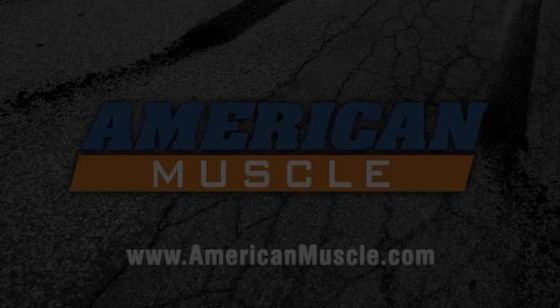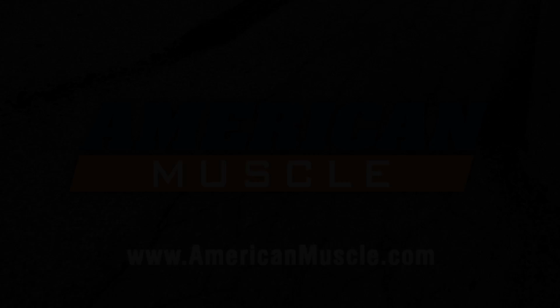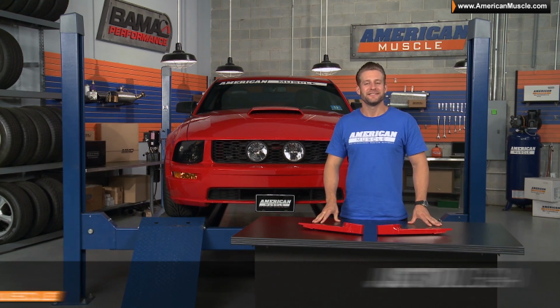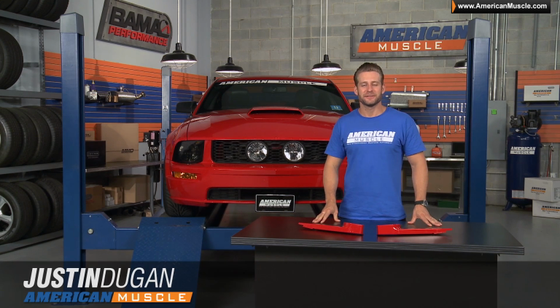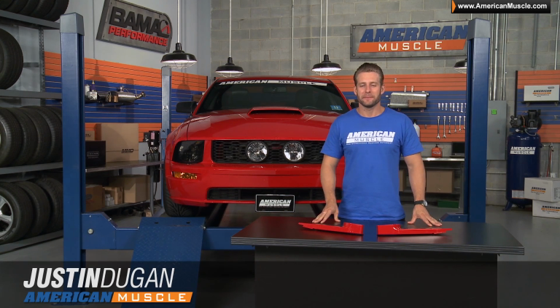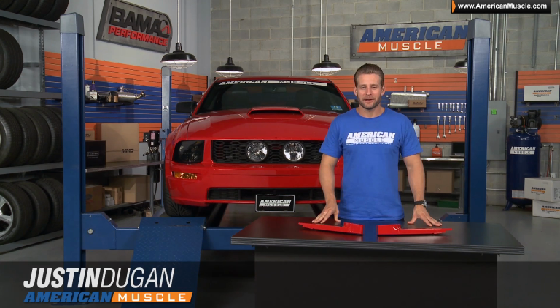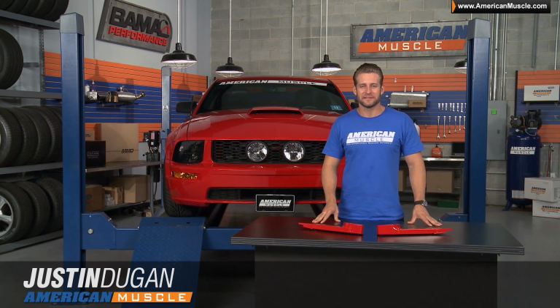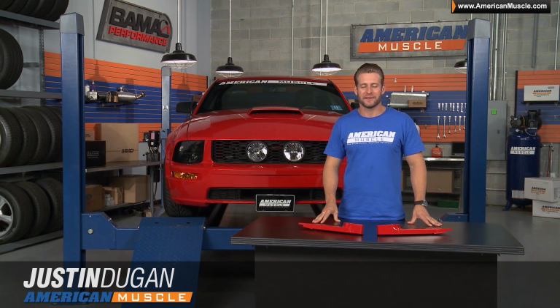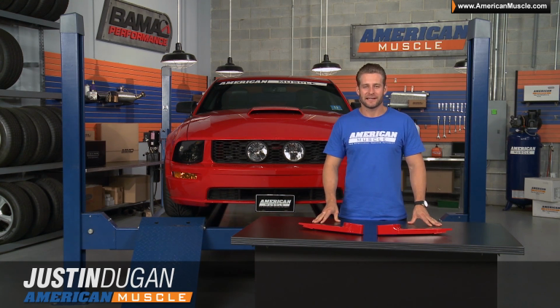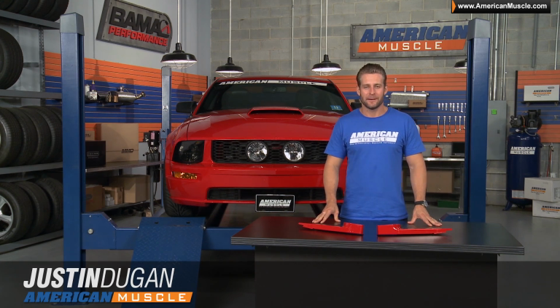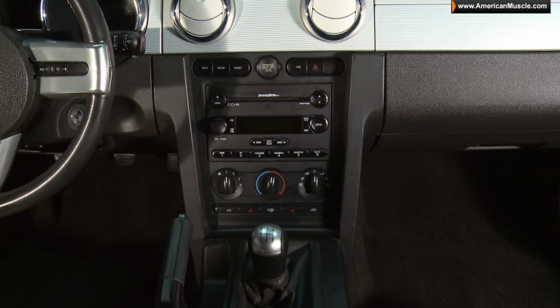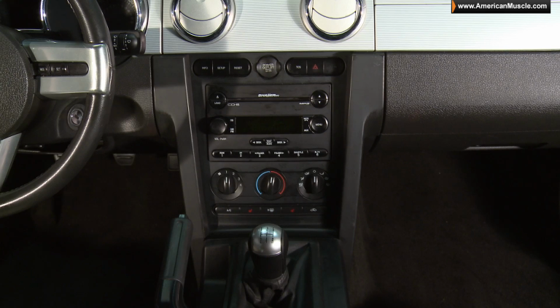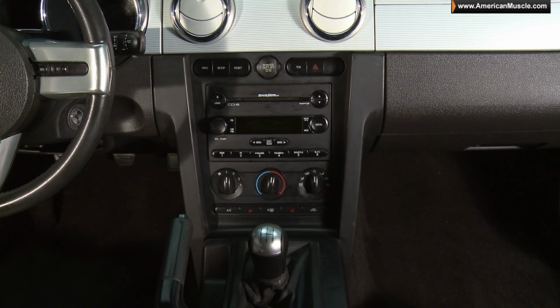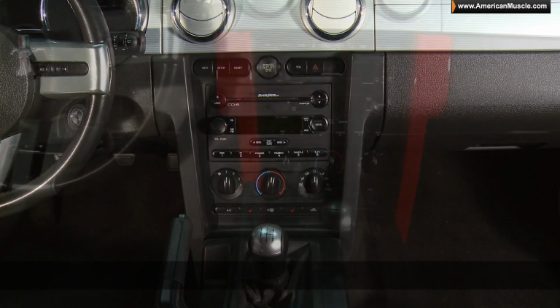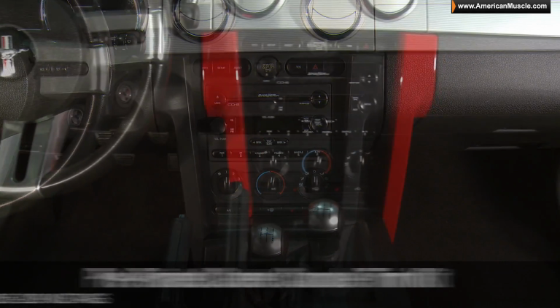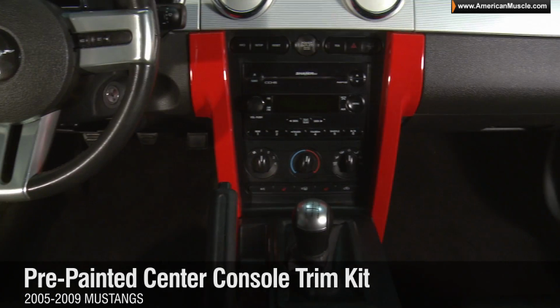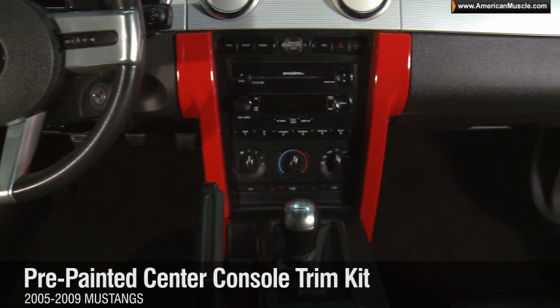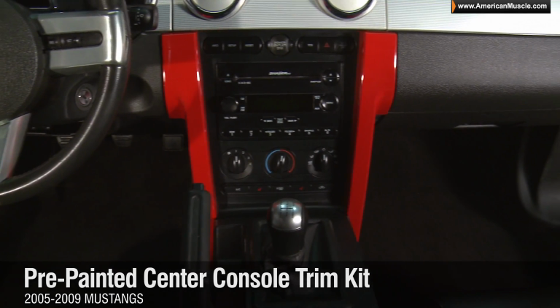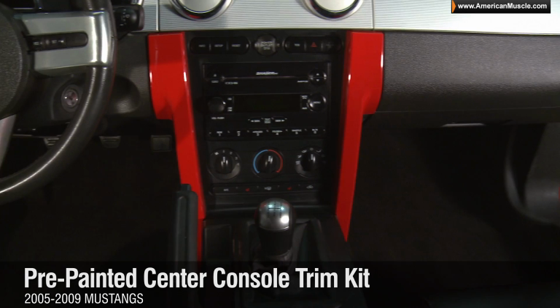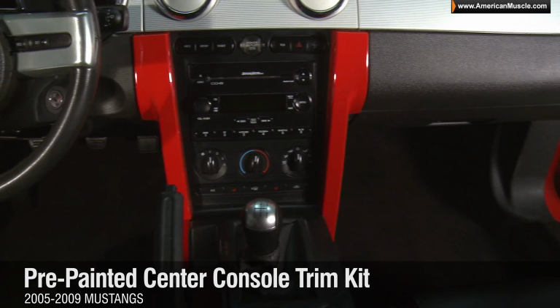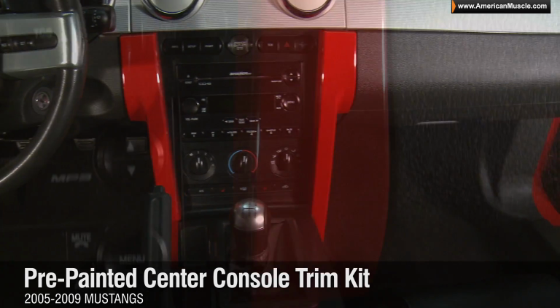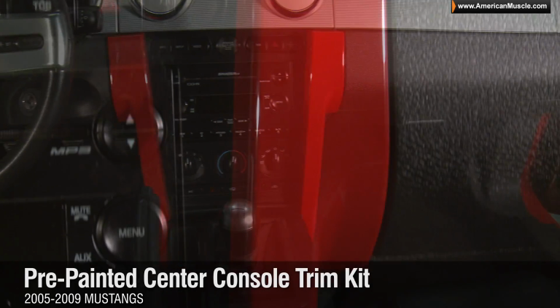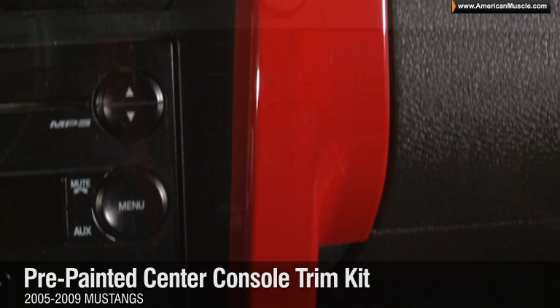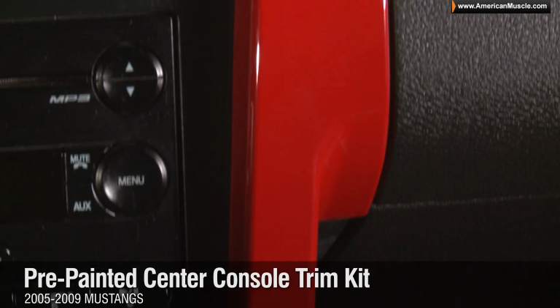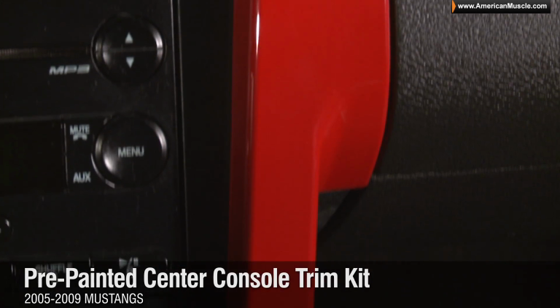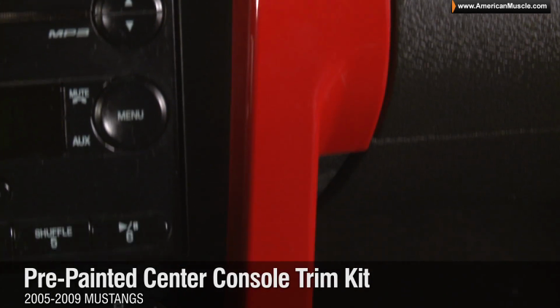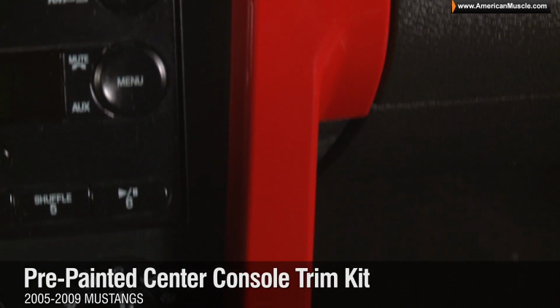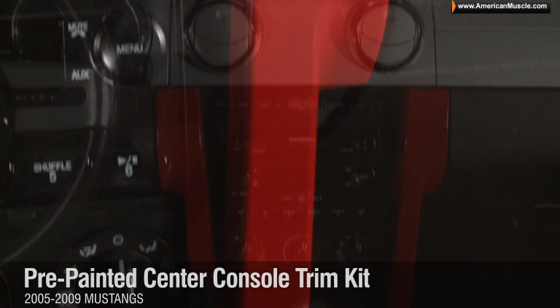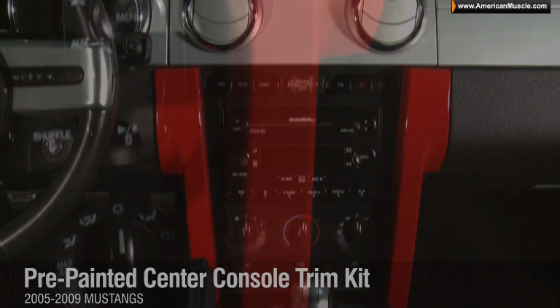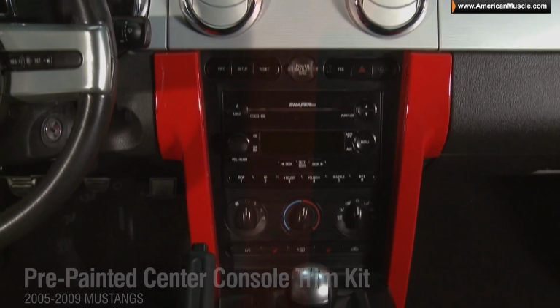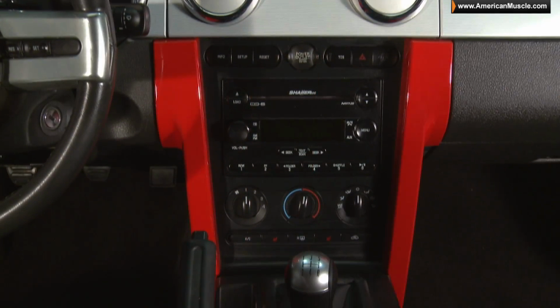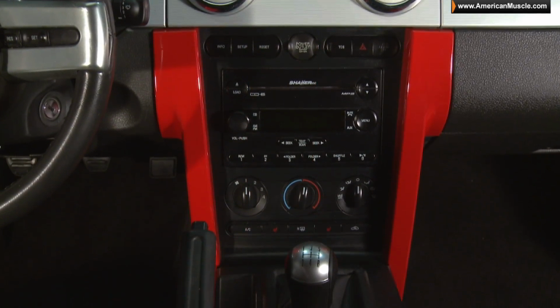Hey, Justin with AmericanMuscle.com, checking out the pre-painted center console trim kit available for all 2005-2009 Mustangs.